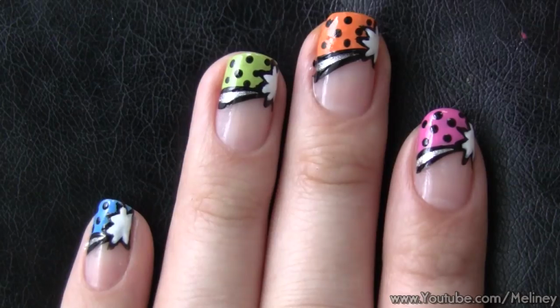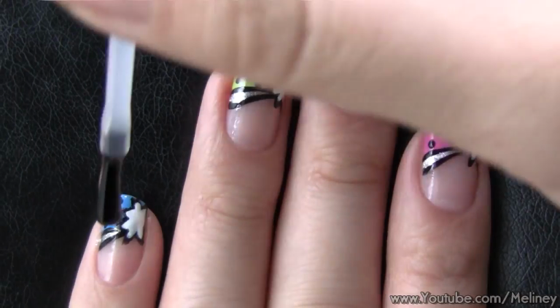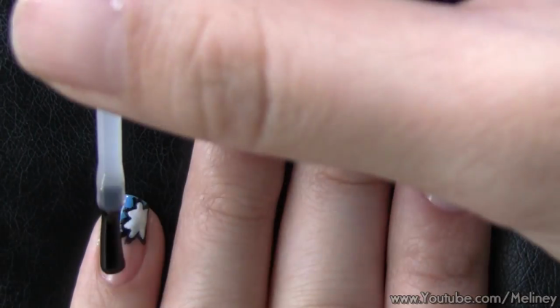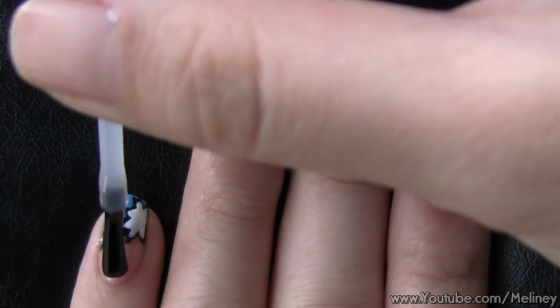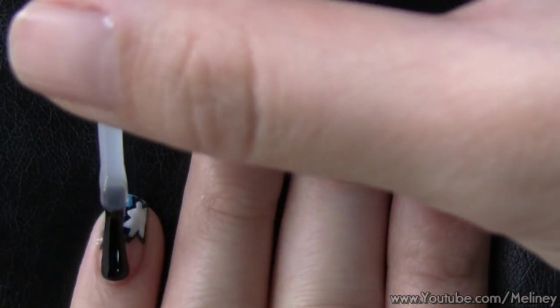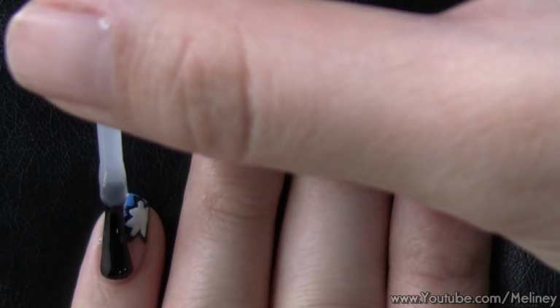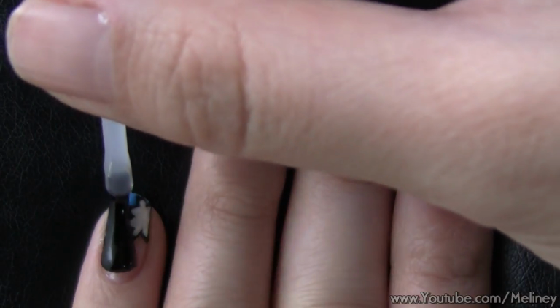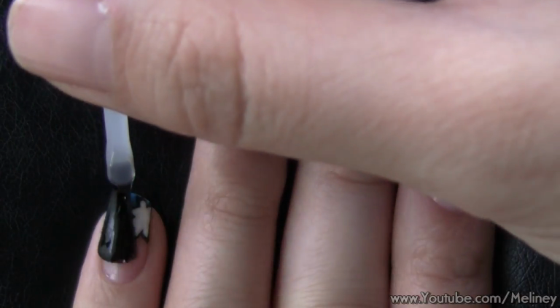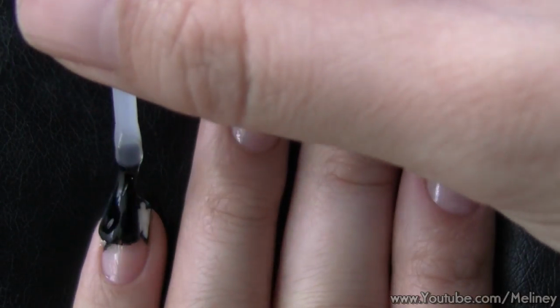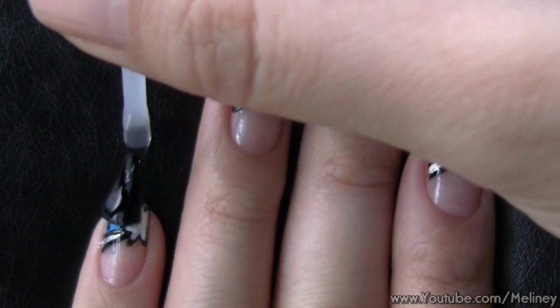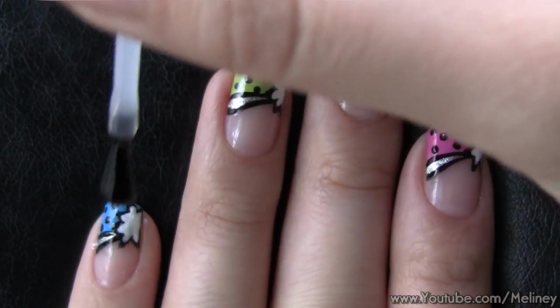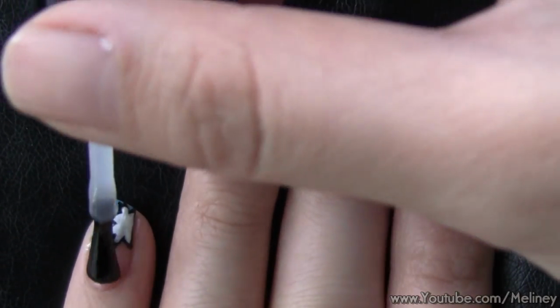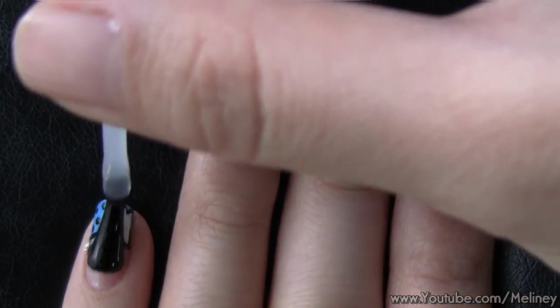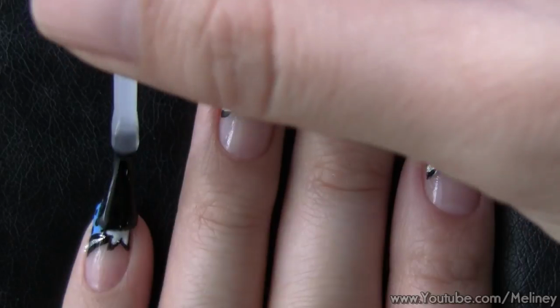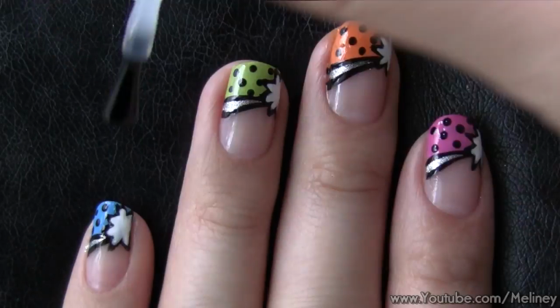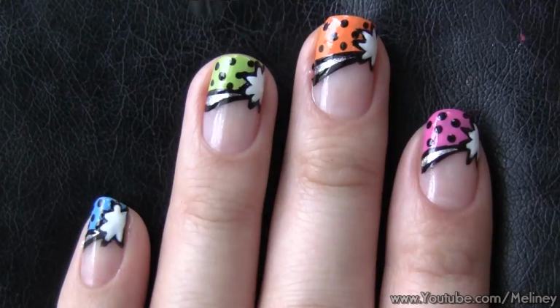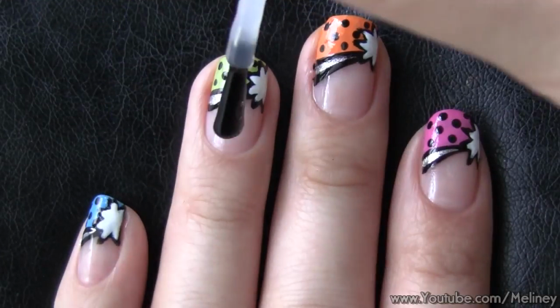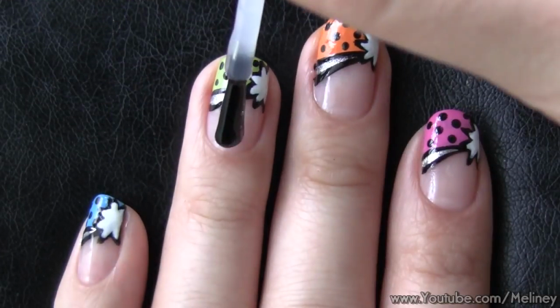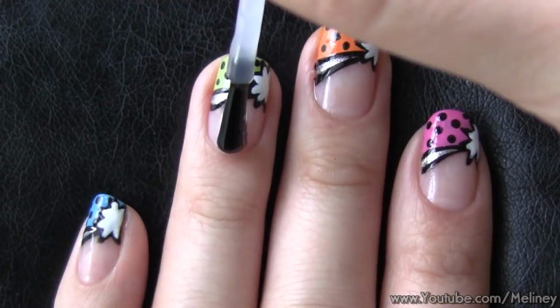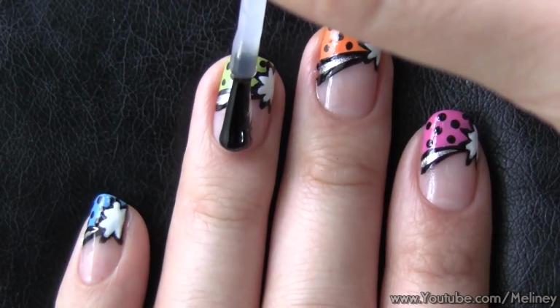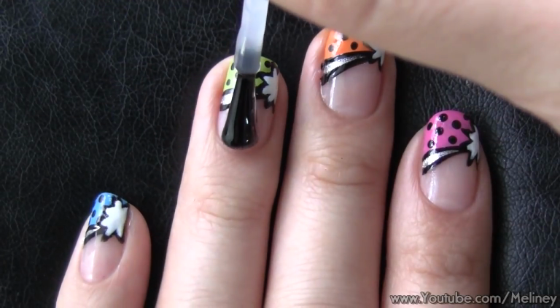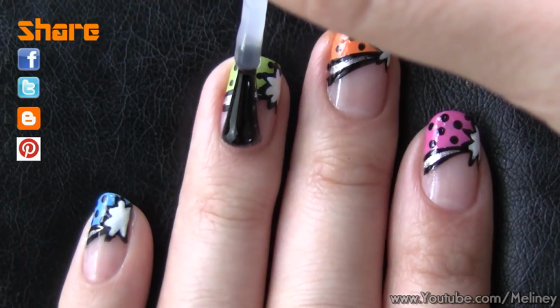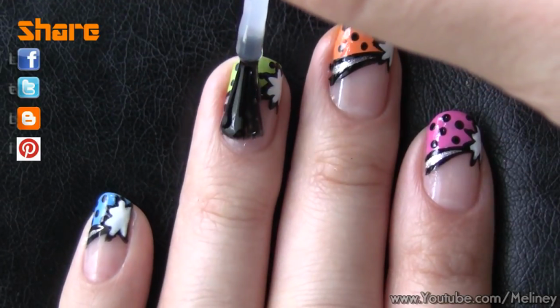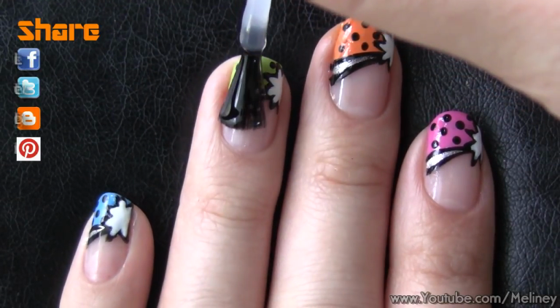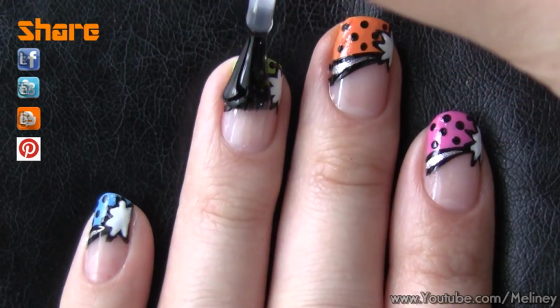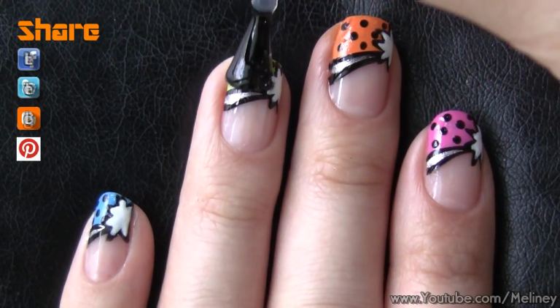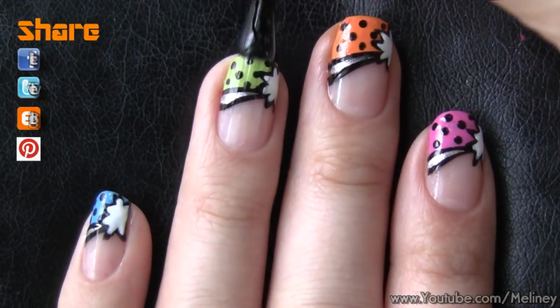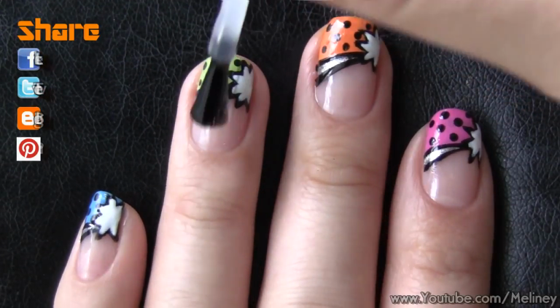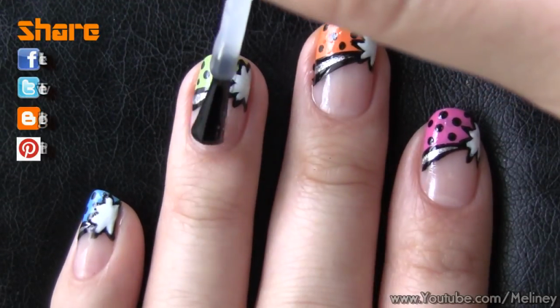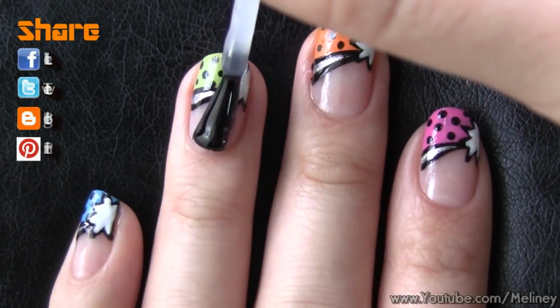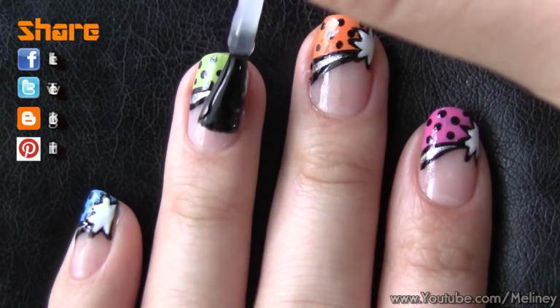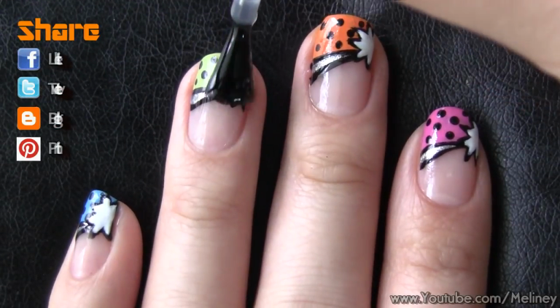Once you're done, apply top coat to seal in the design and prolong the wearing time of your manicure.